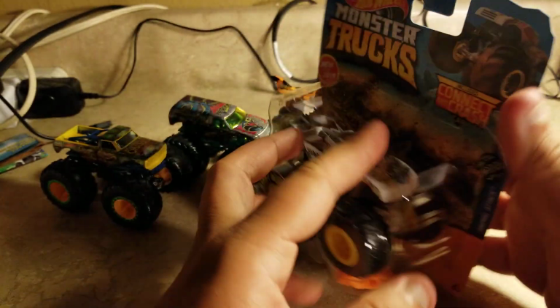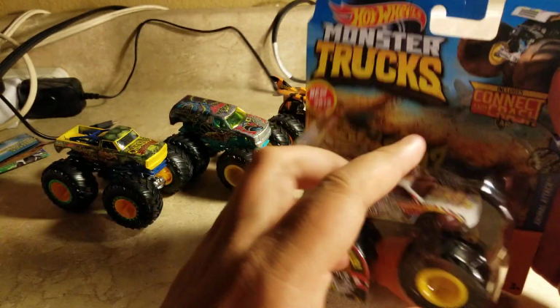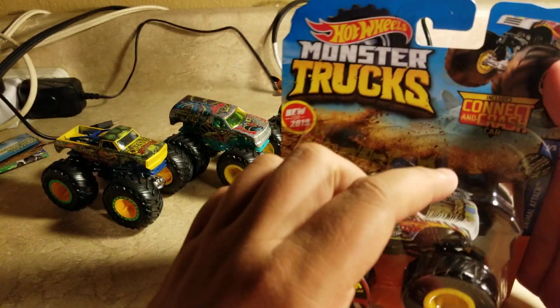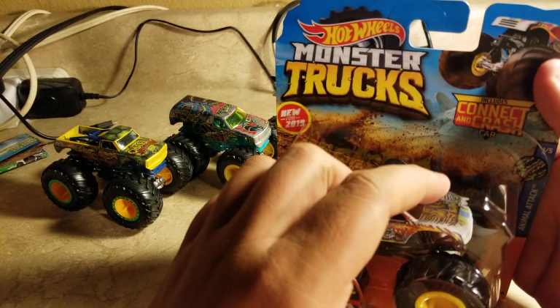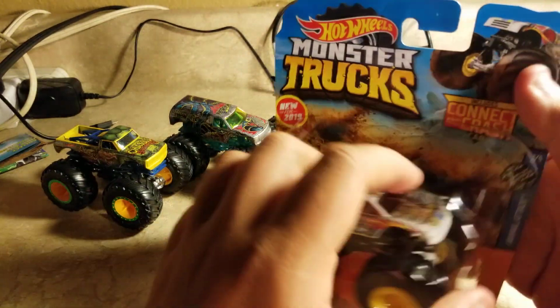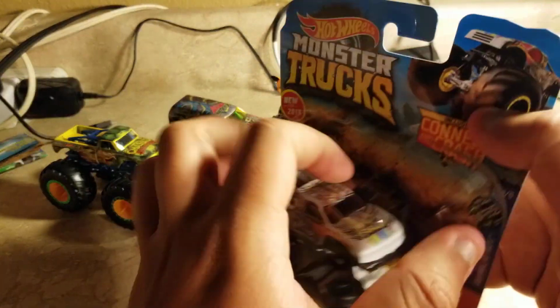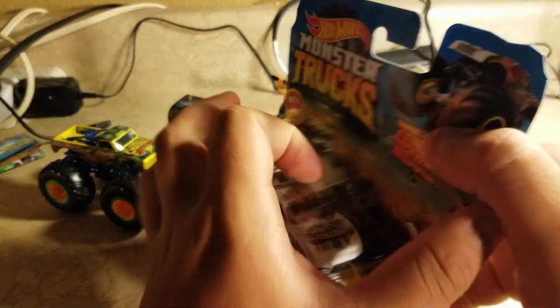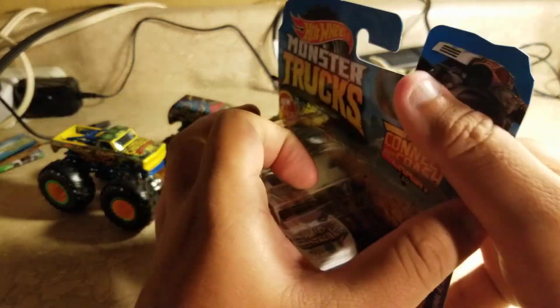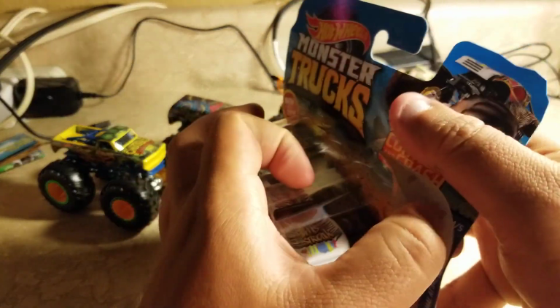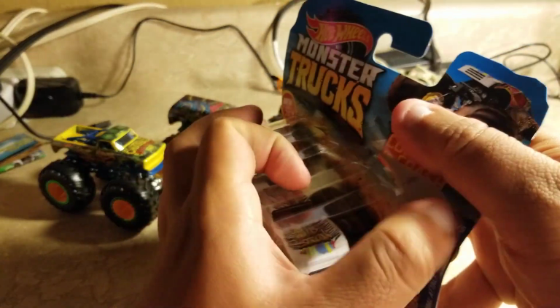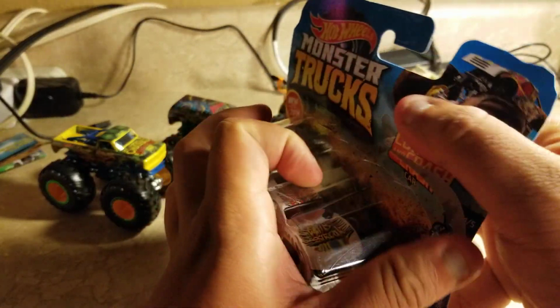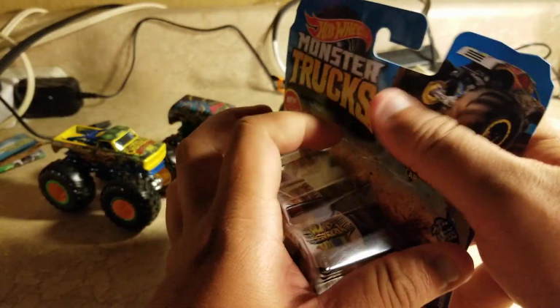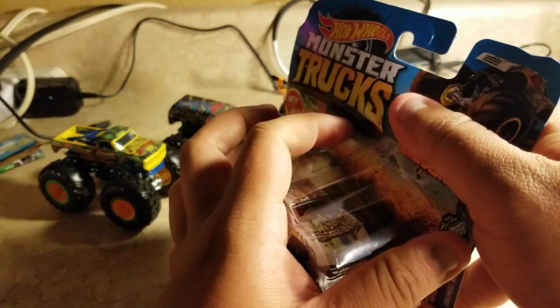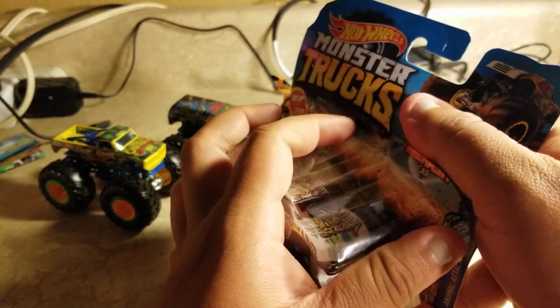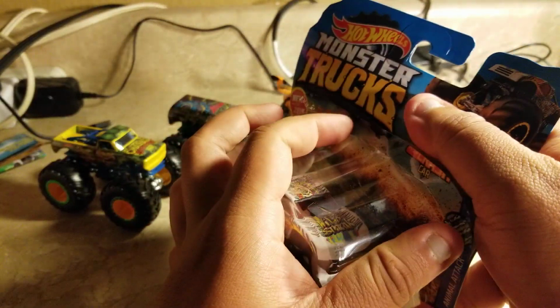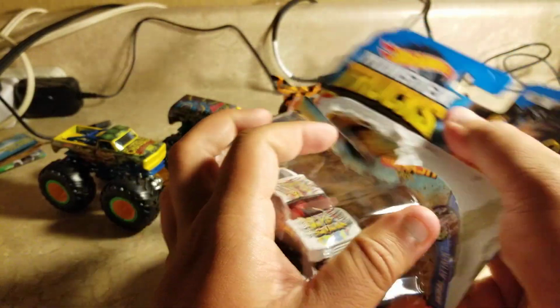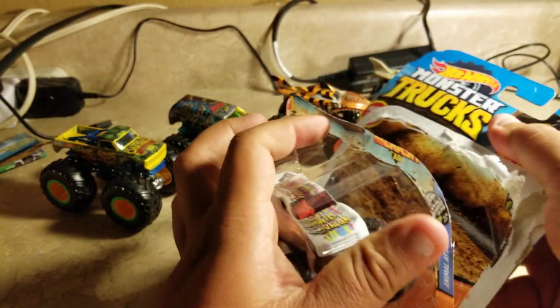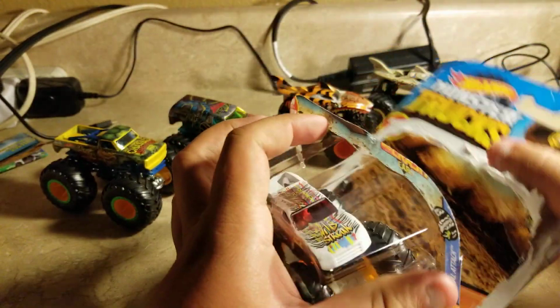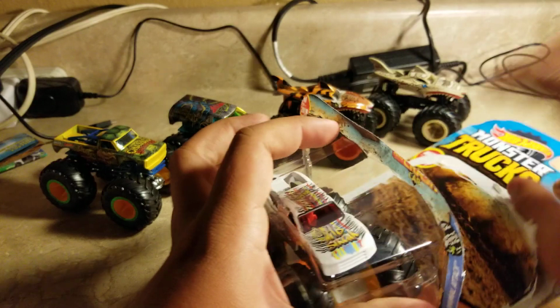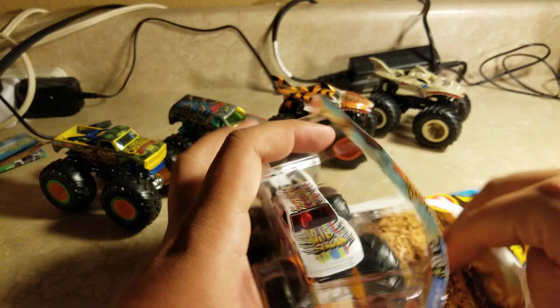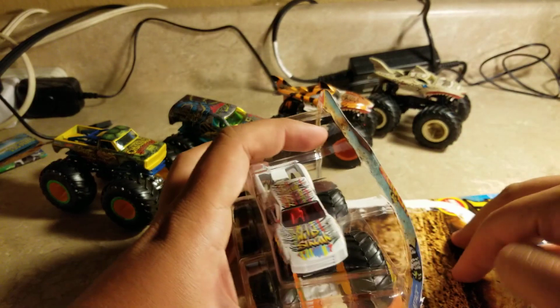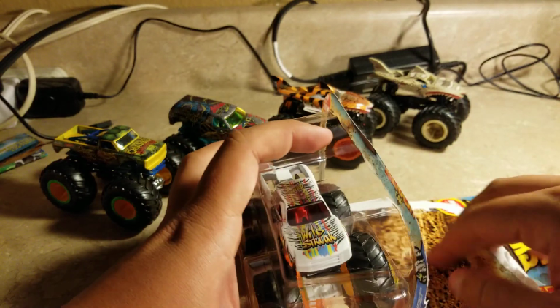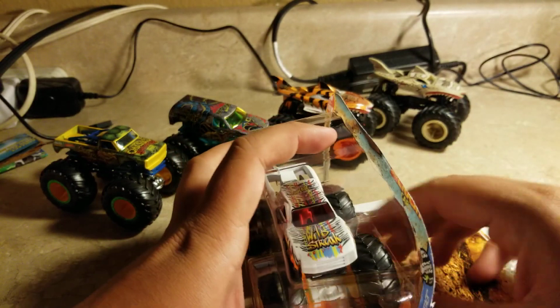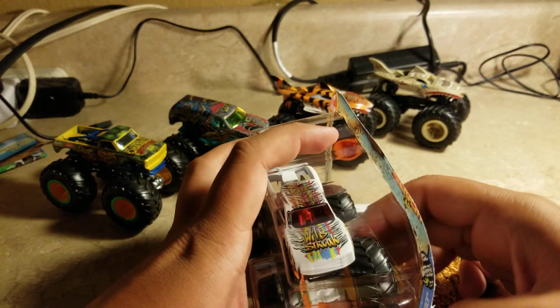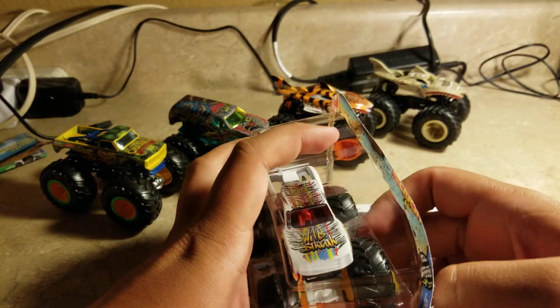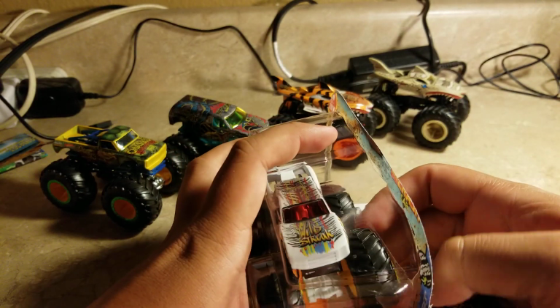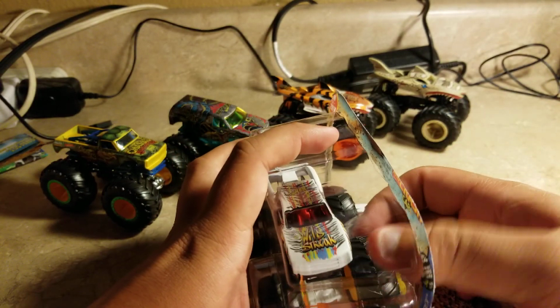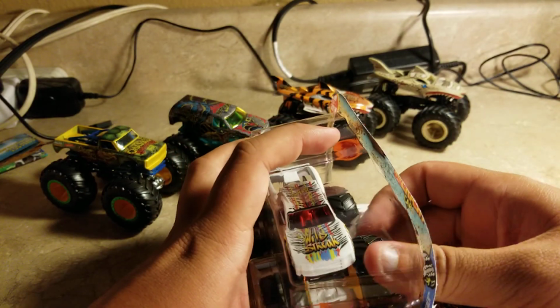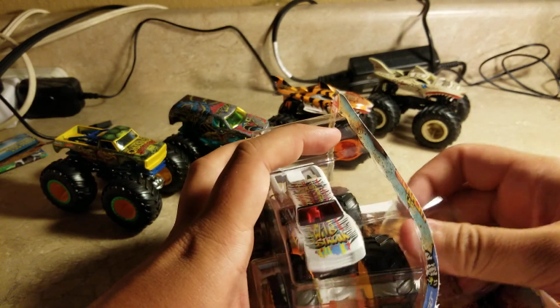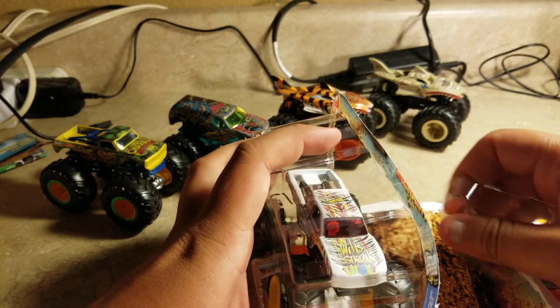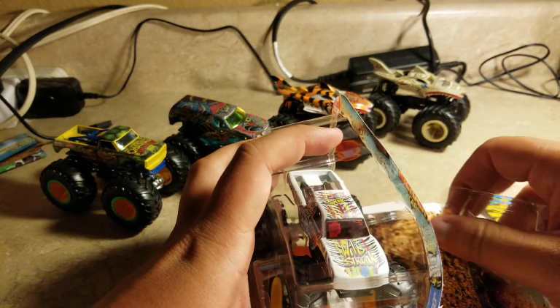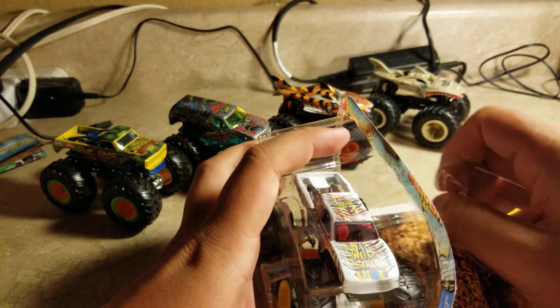All right, let's get it open right now. Yeah, there we go — that was easy.